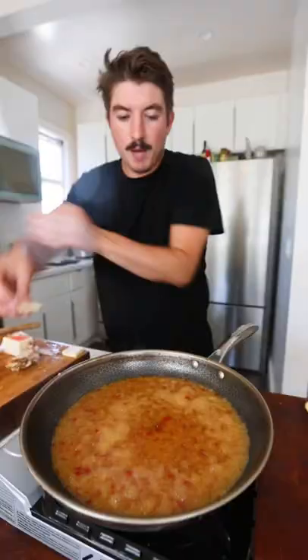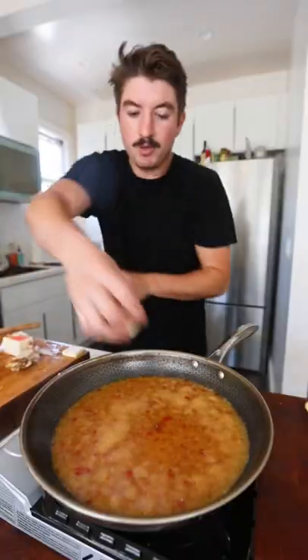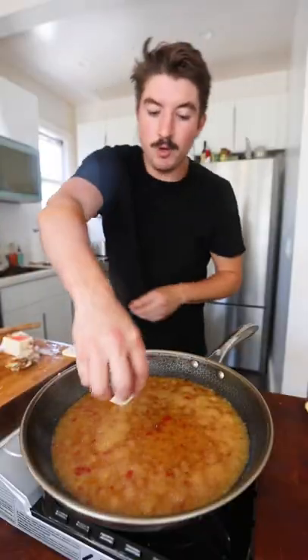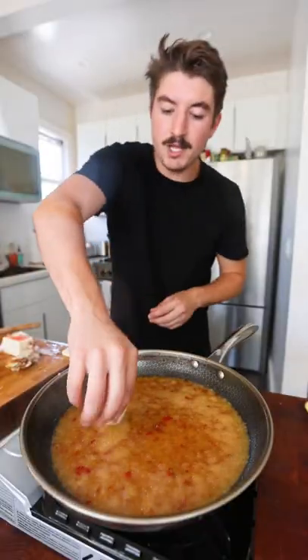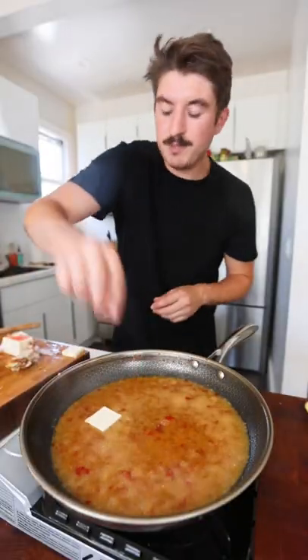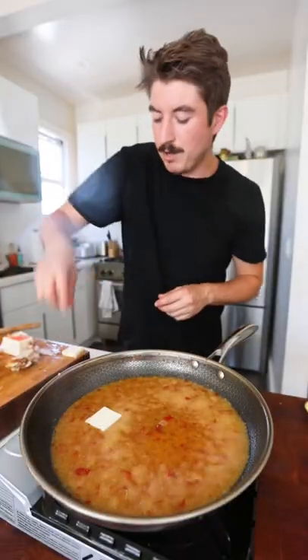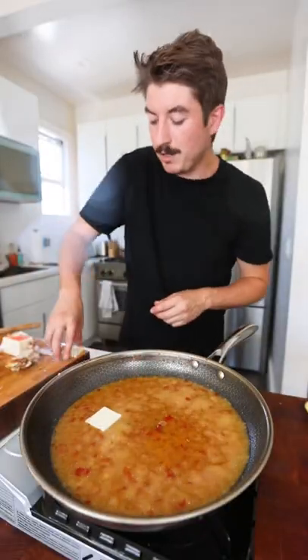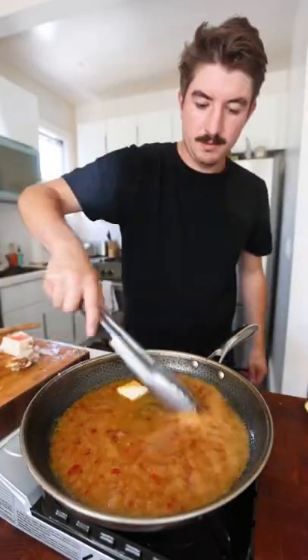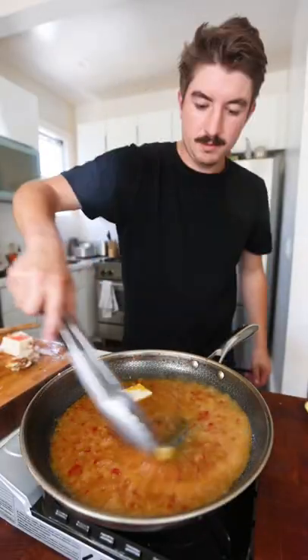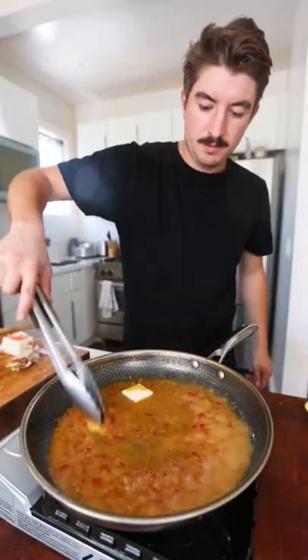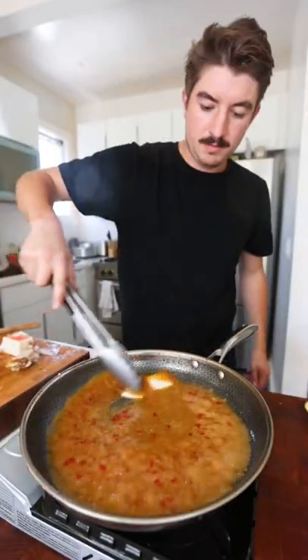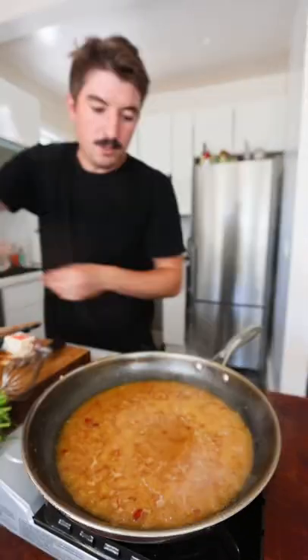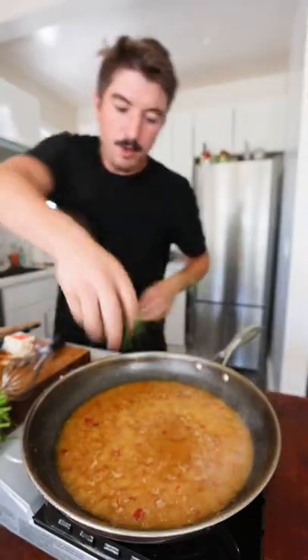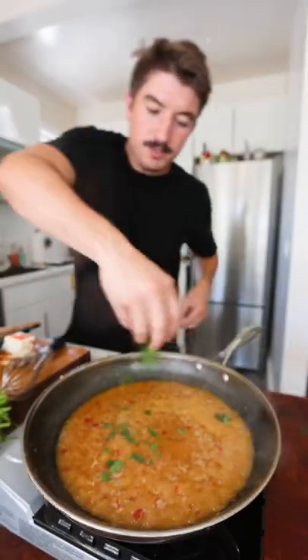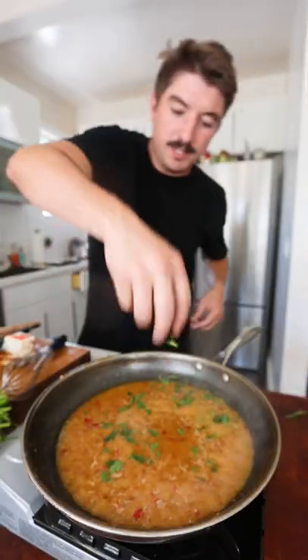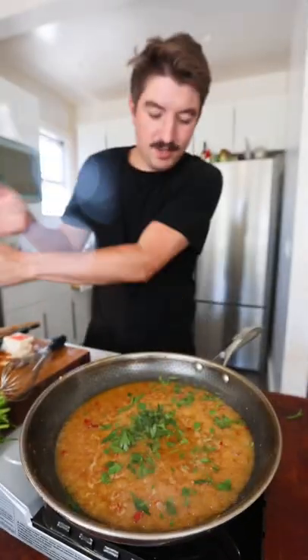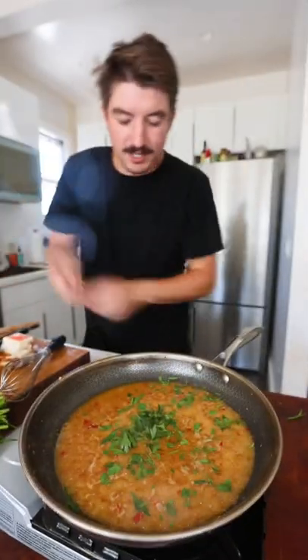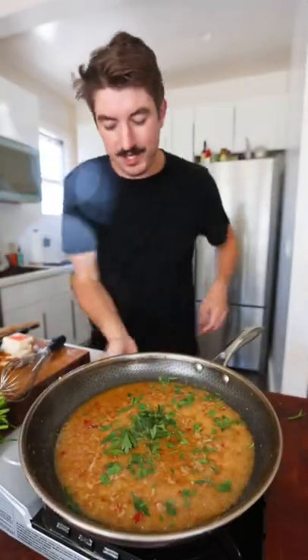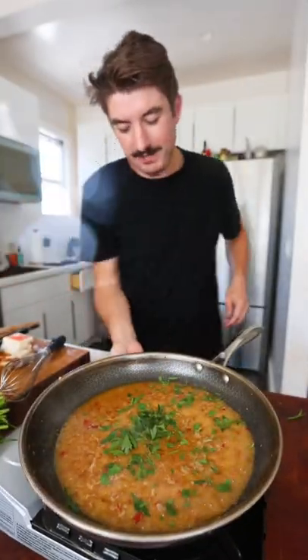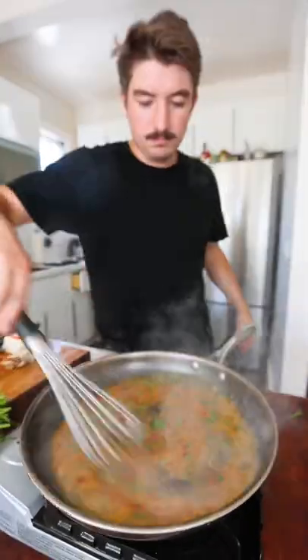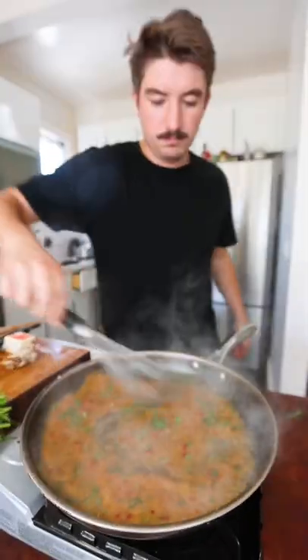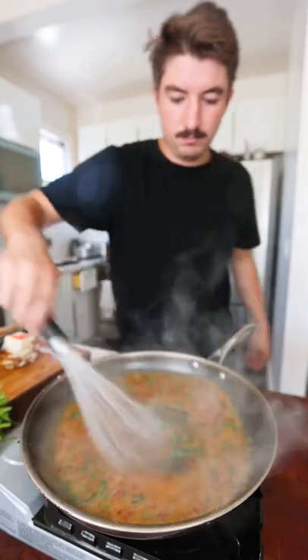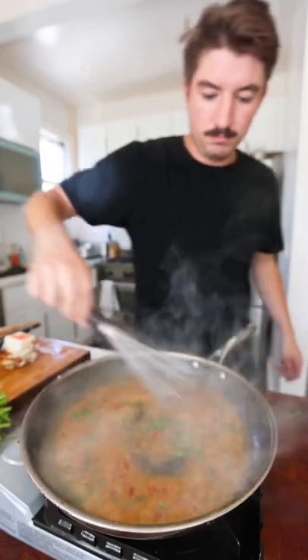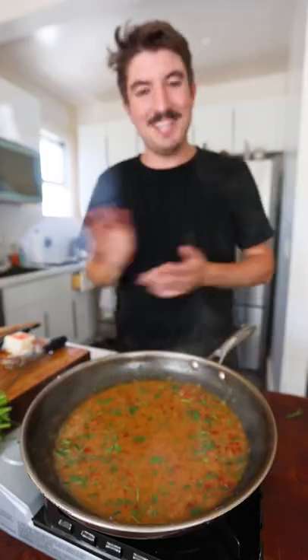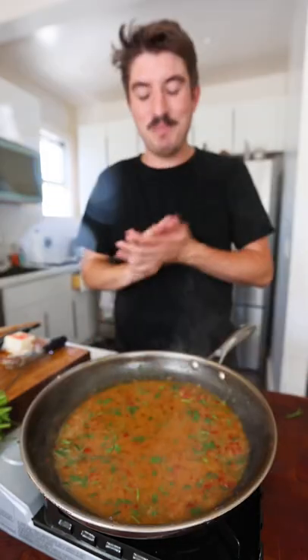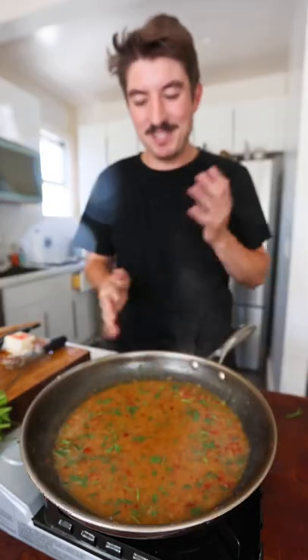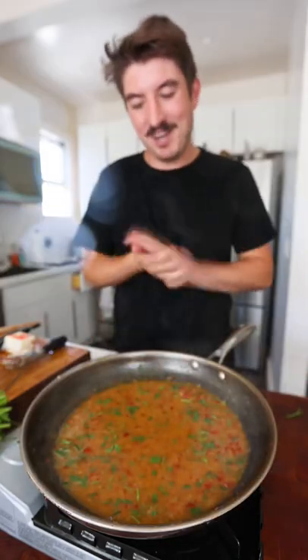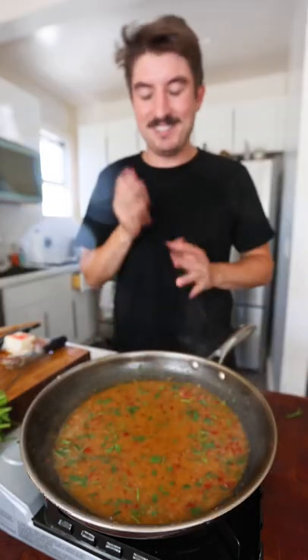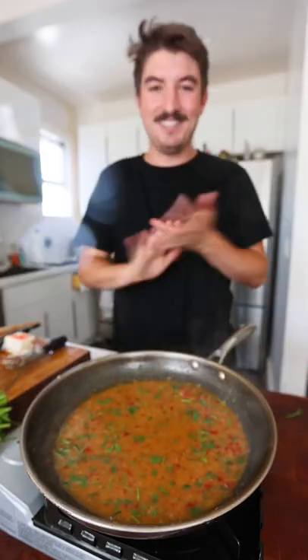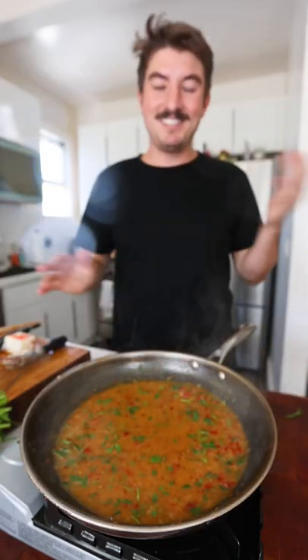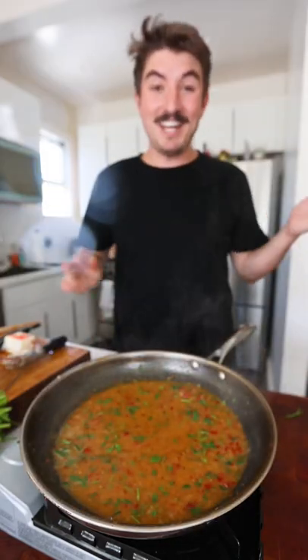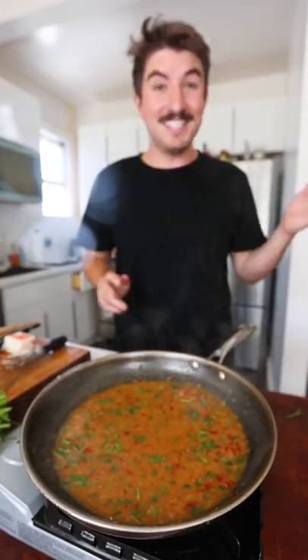Couple cold knobs of butter, little parsley, and then you can kill the heat. That's pan sauce — it's that easy.